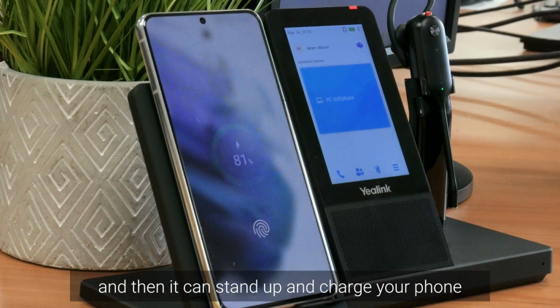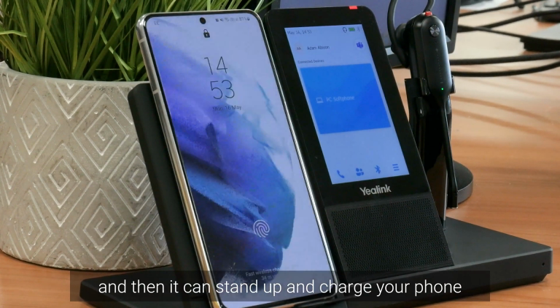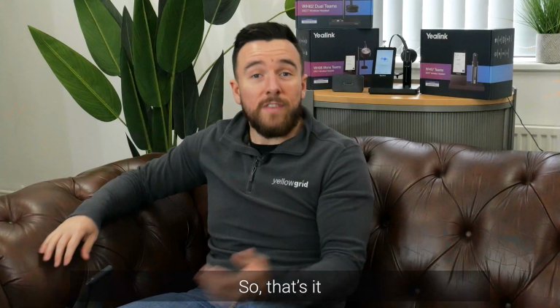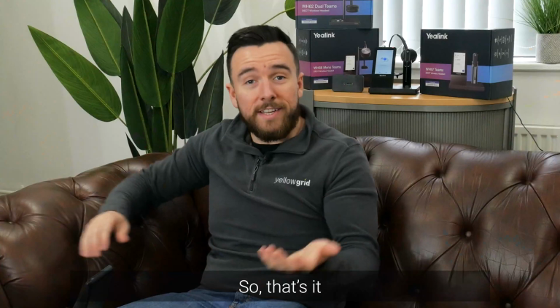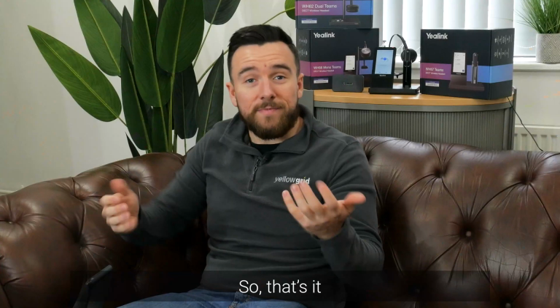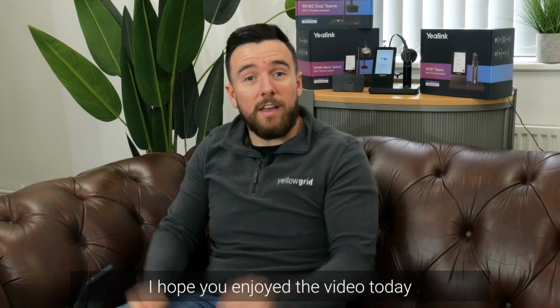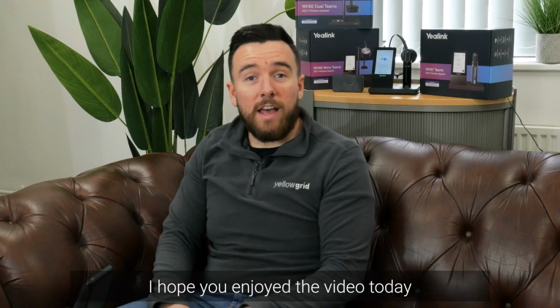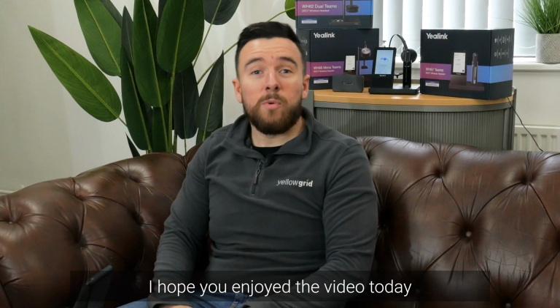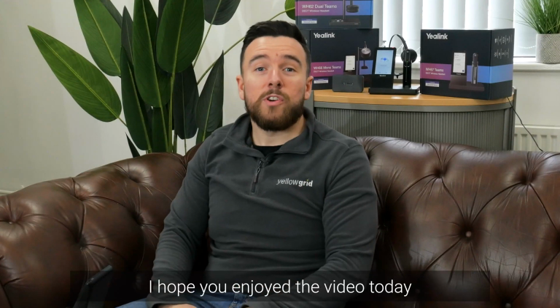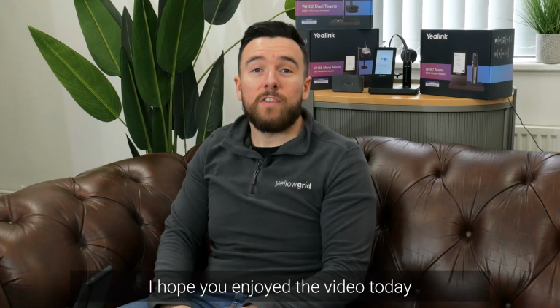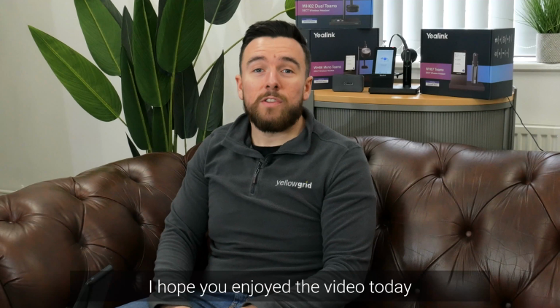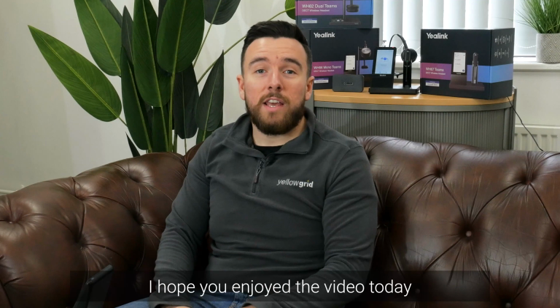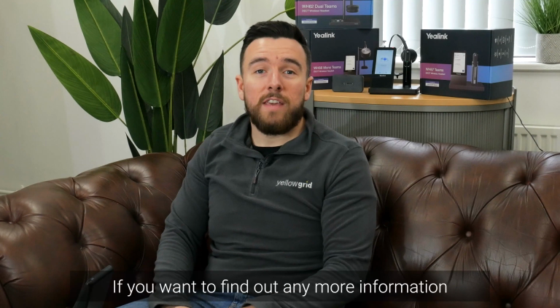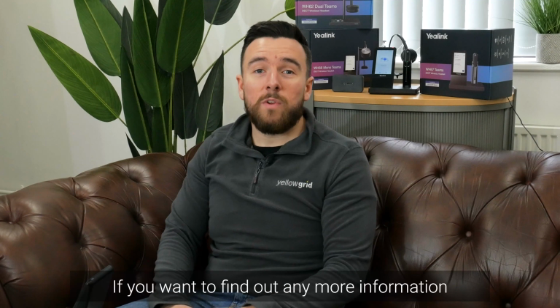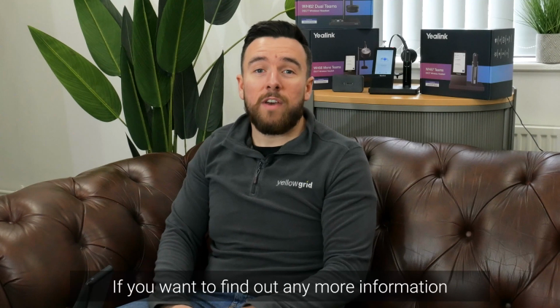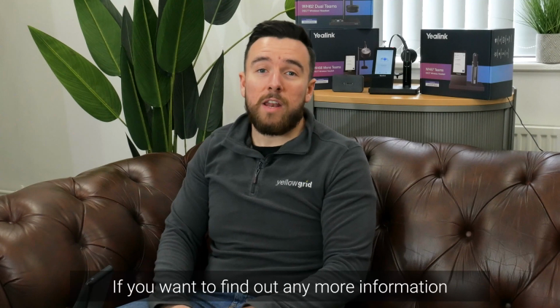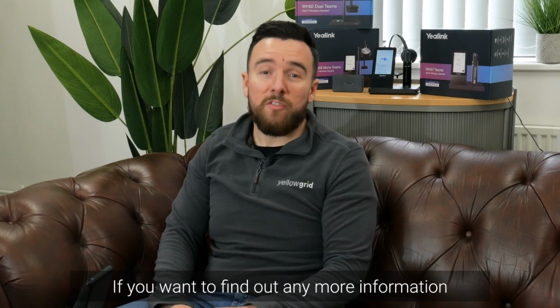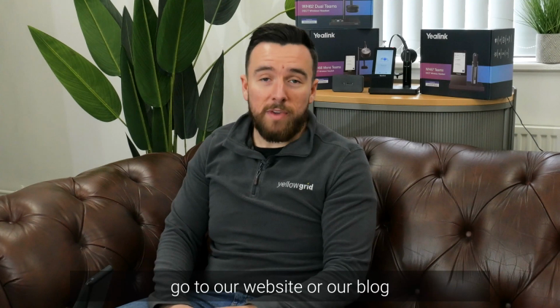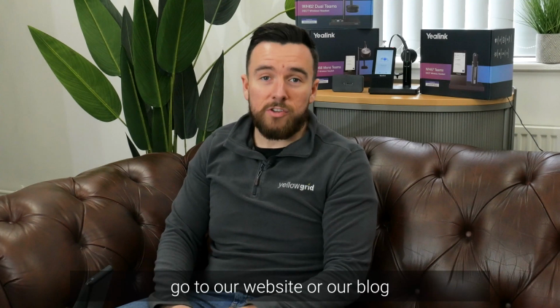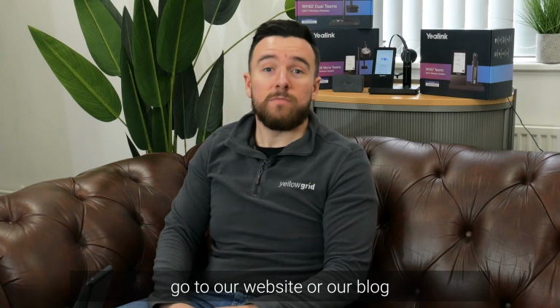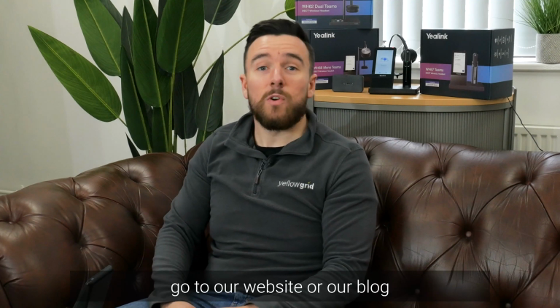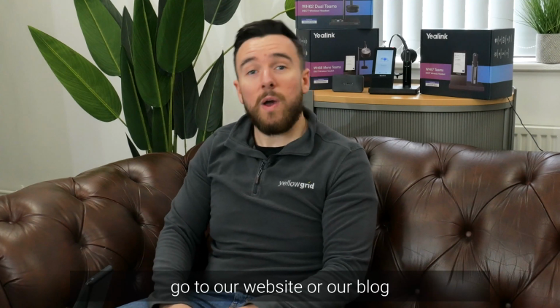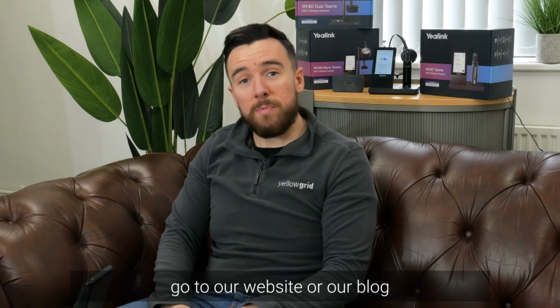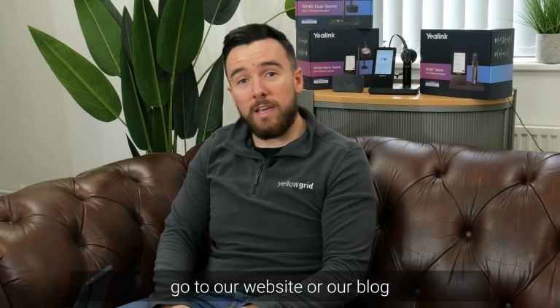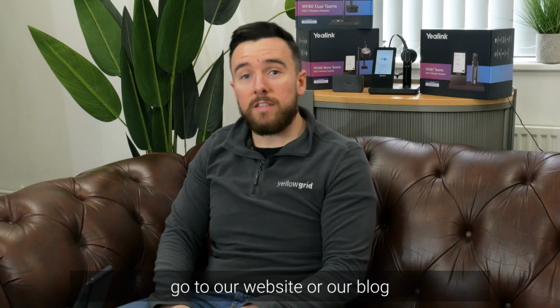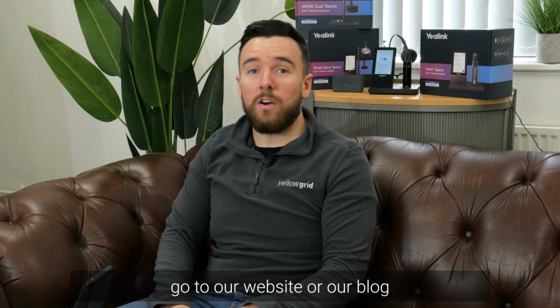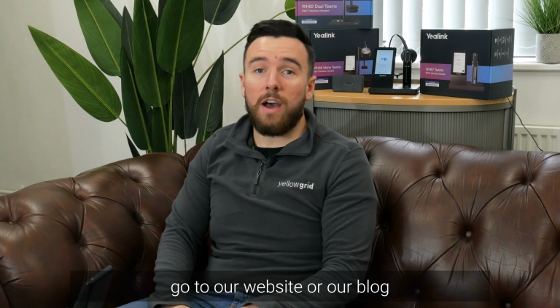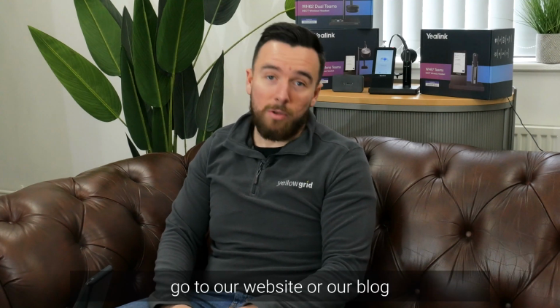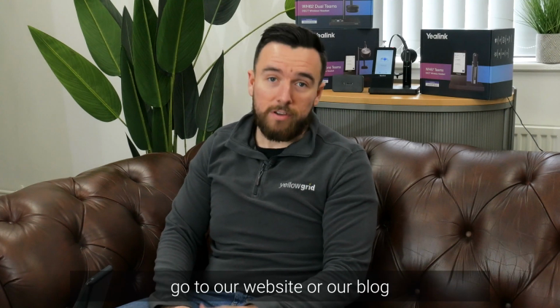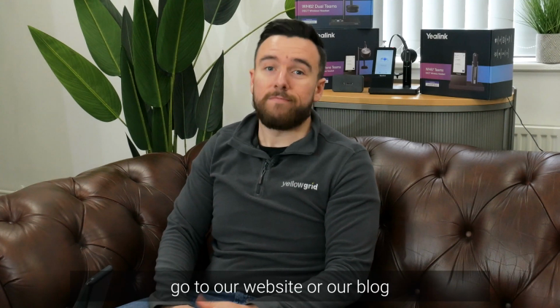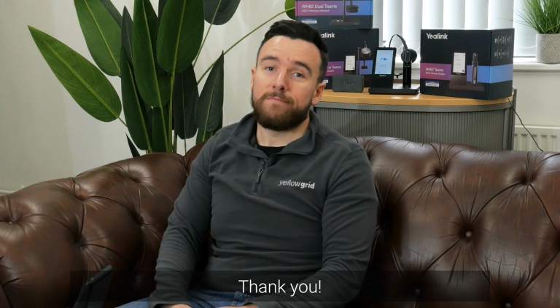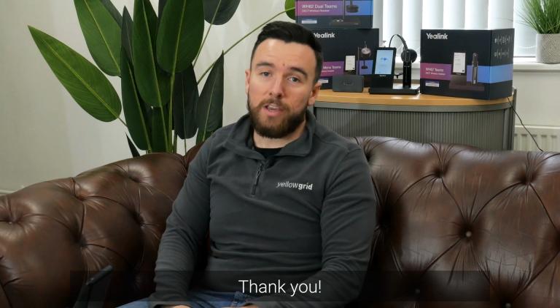So that's it. I hope you enjoyed the video today. If you want to find out any more information, go to our website or our blog. Thank you.